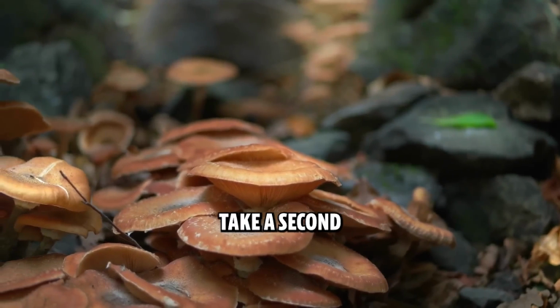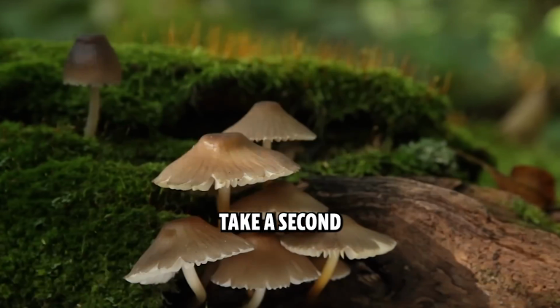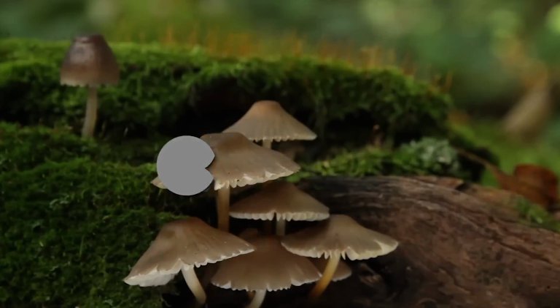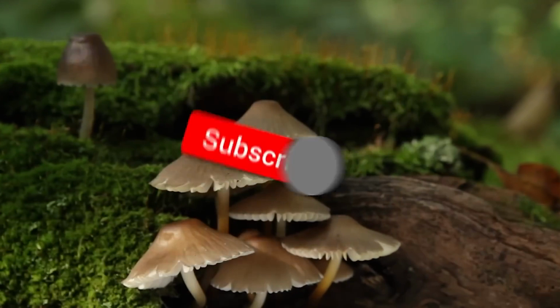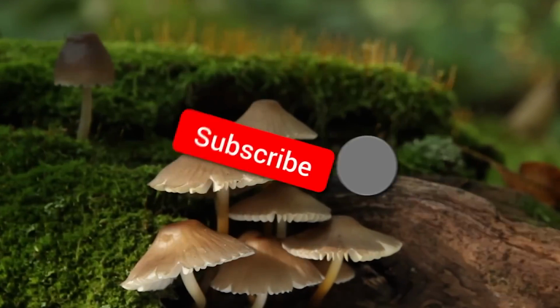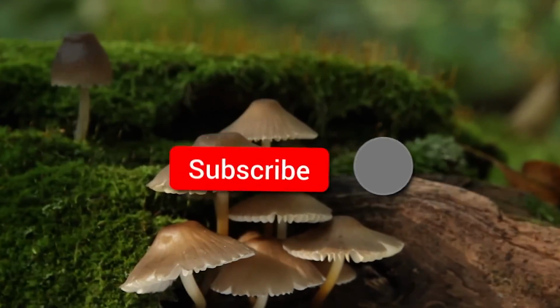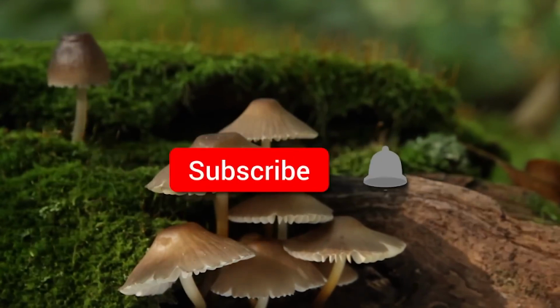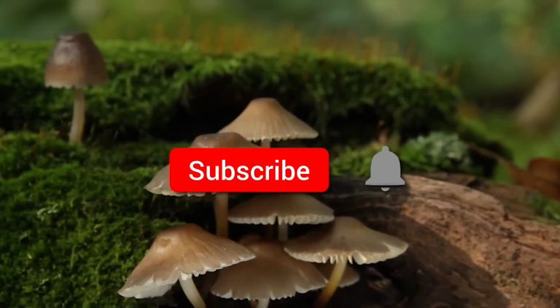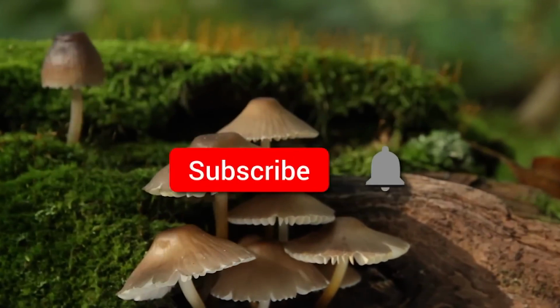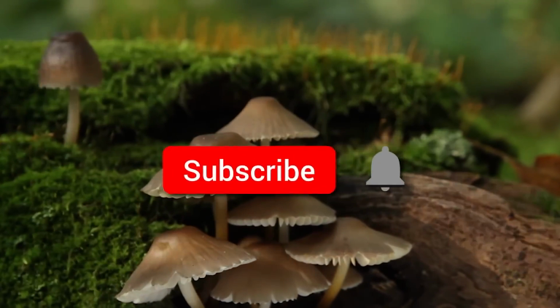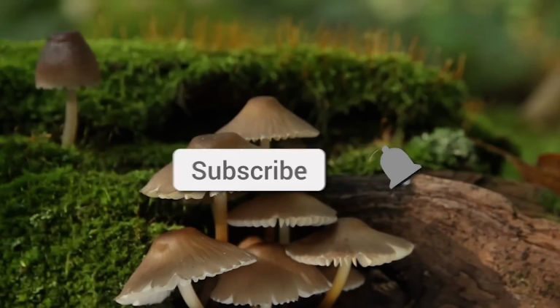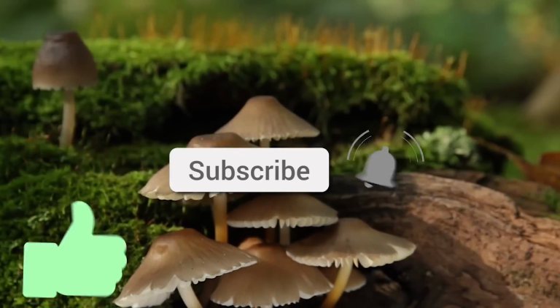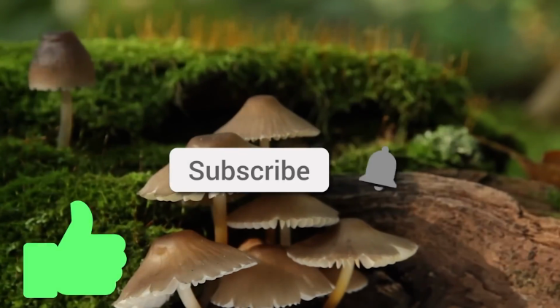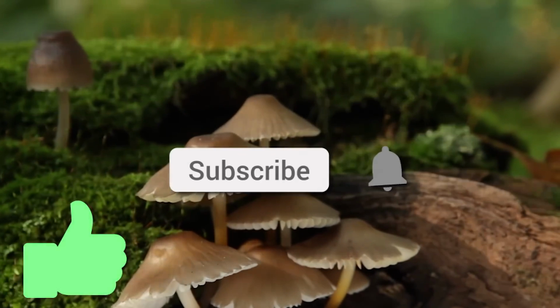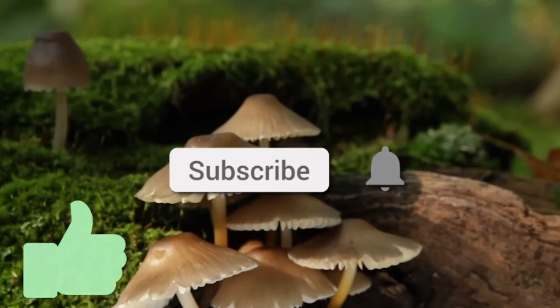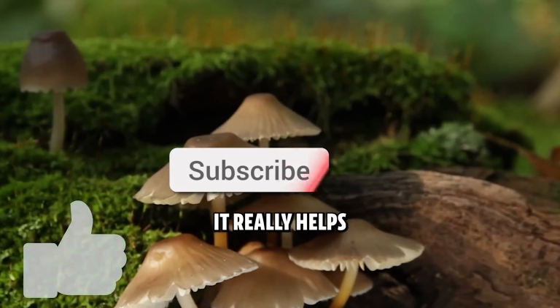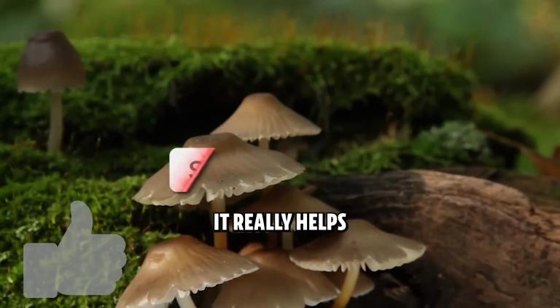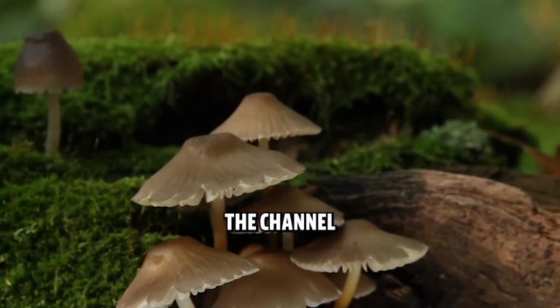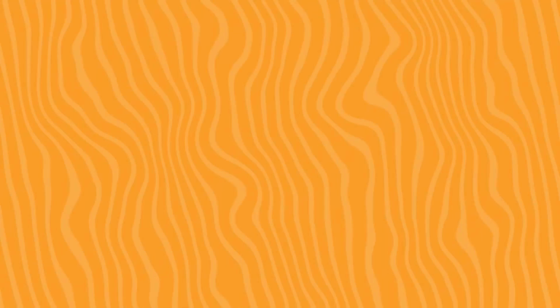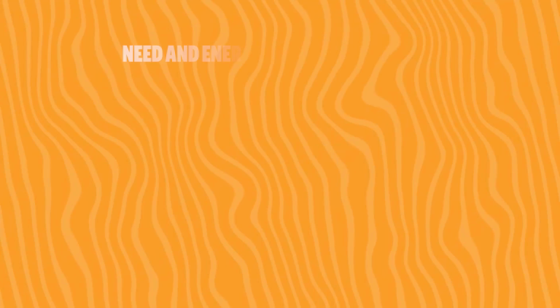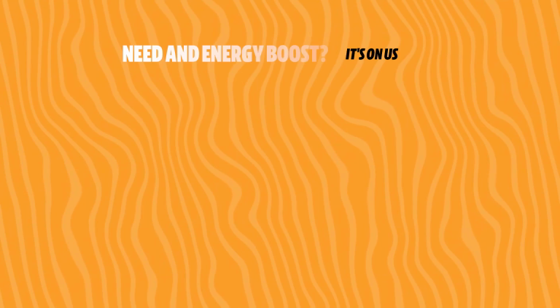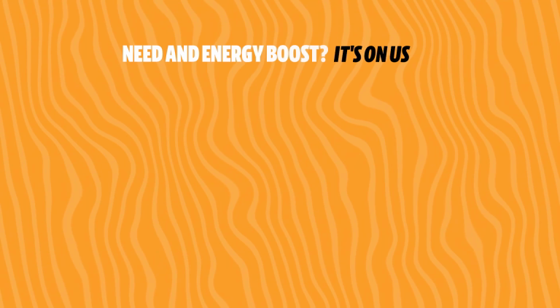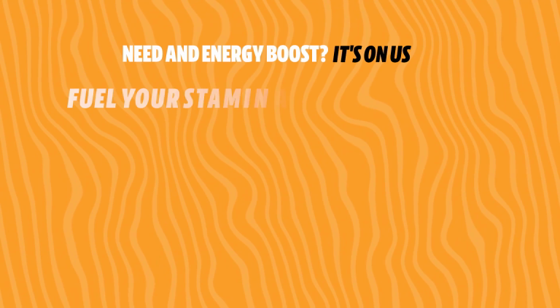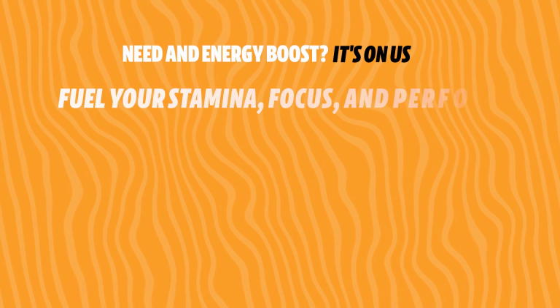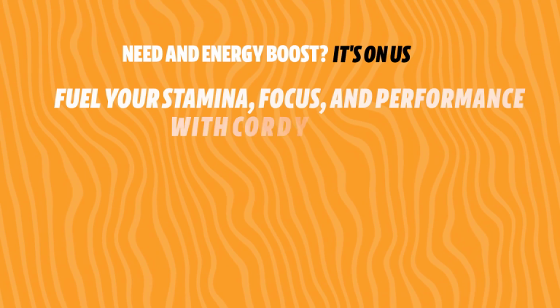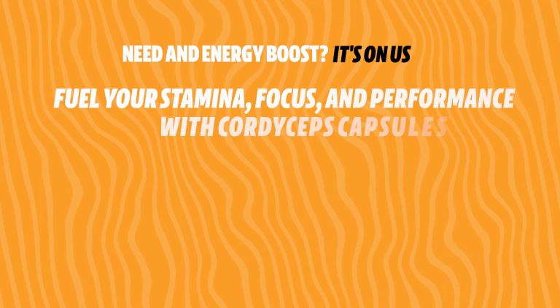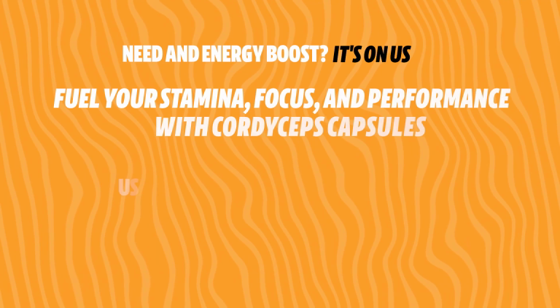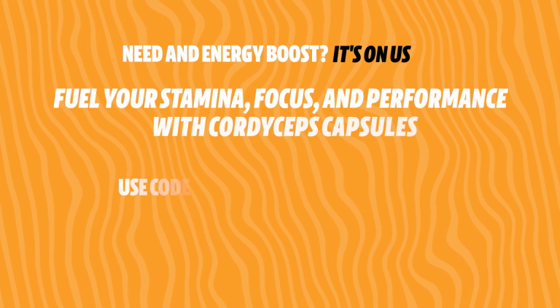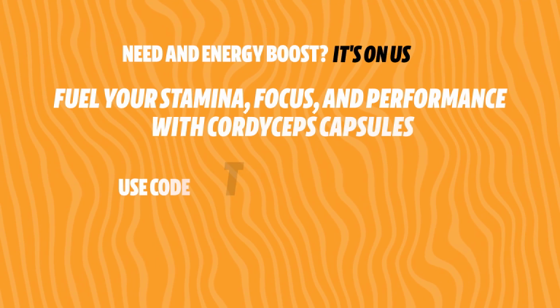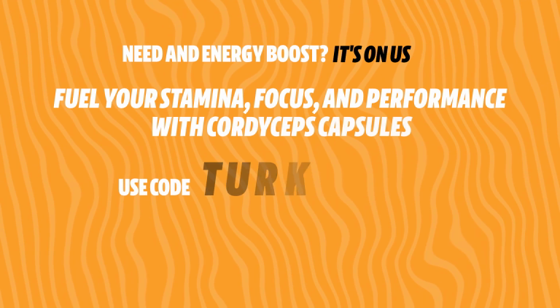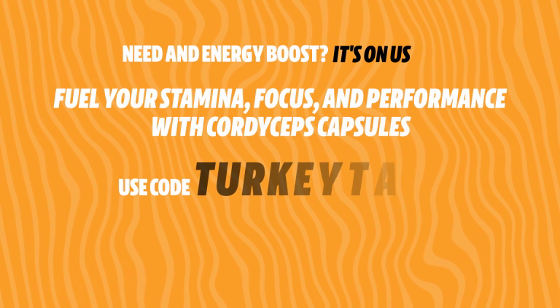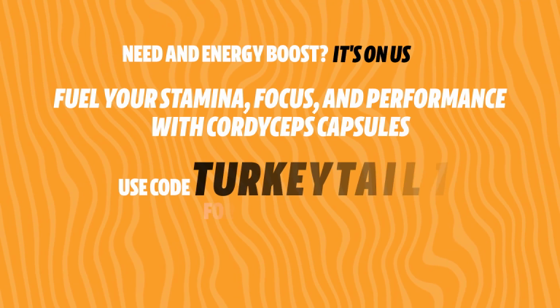If you like mushrooms and mushroom content, take a second to hit the subscribe button, and while you're down there hit the like button as well — it really helps the channel. Thank you so much for watching and we'll see you in the next one.